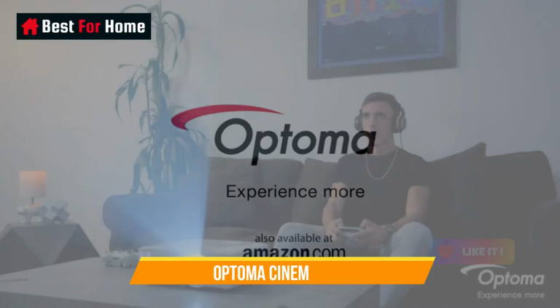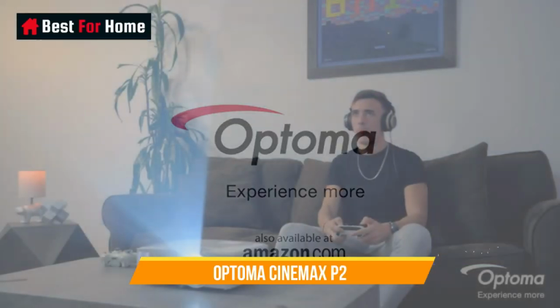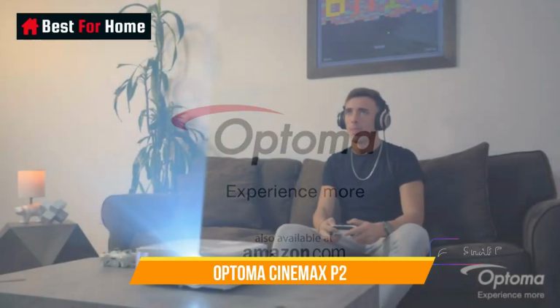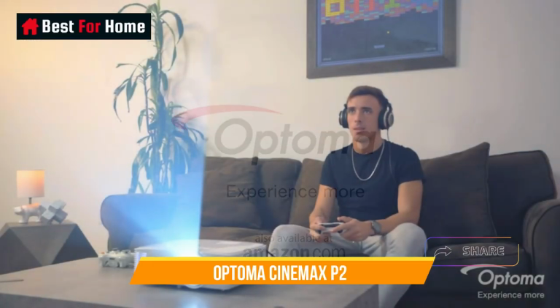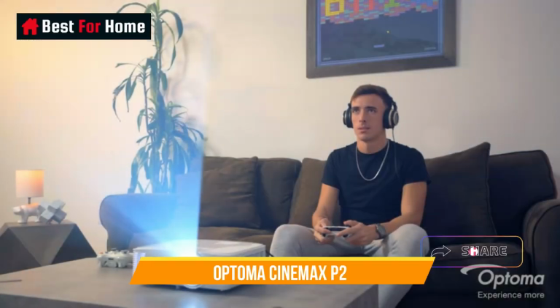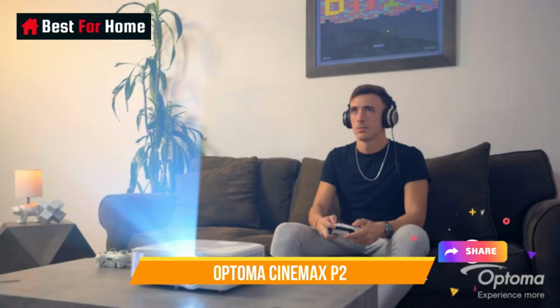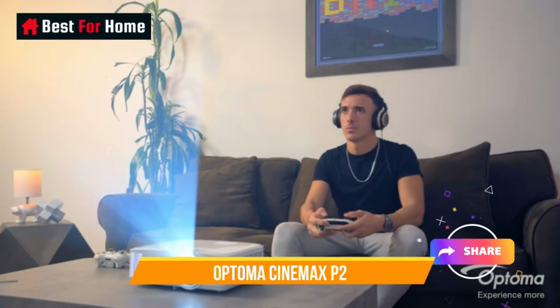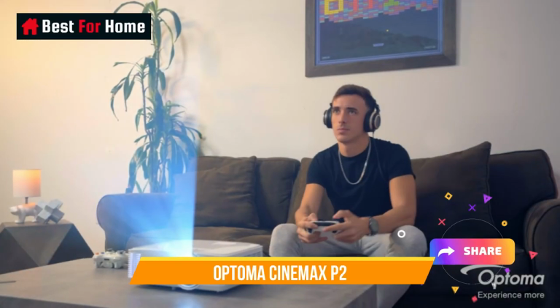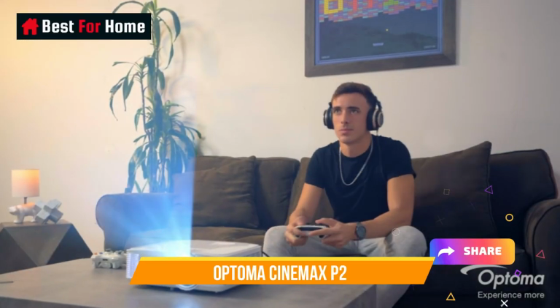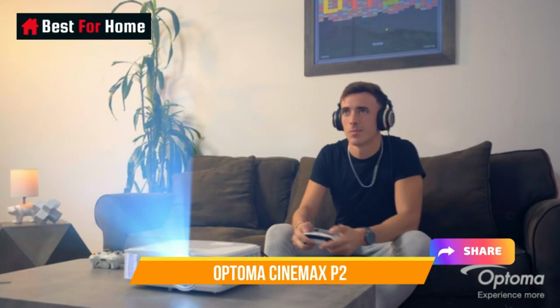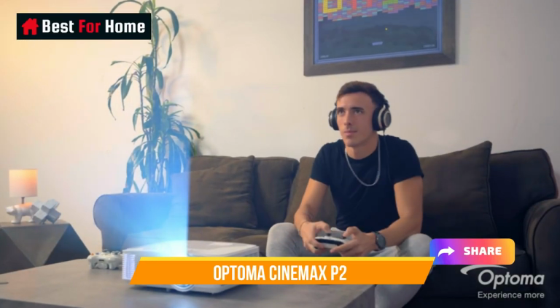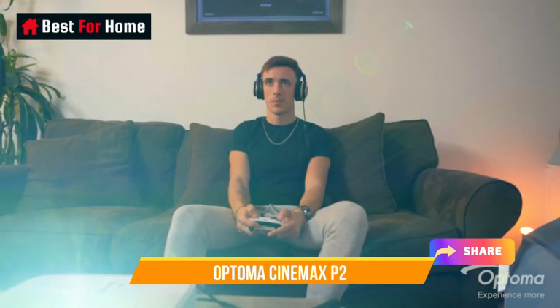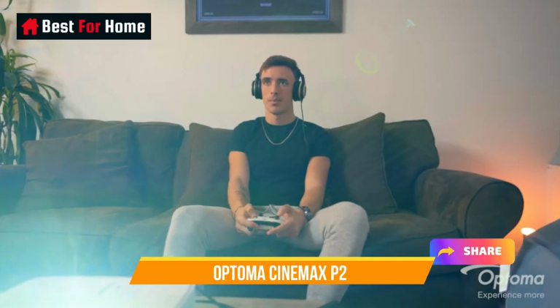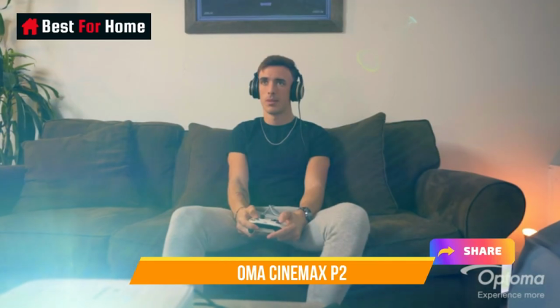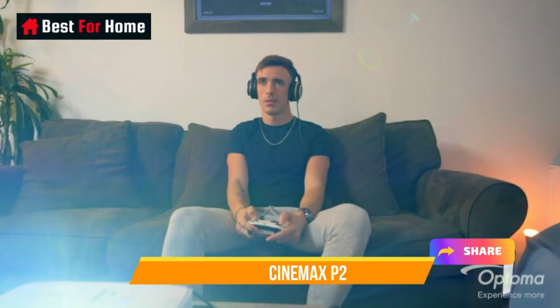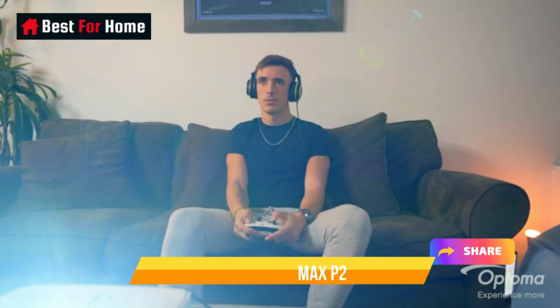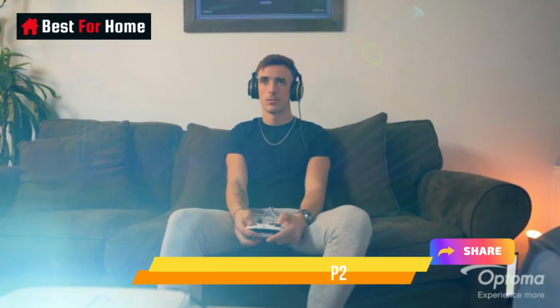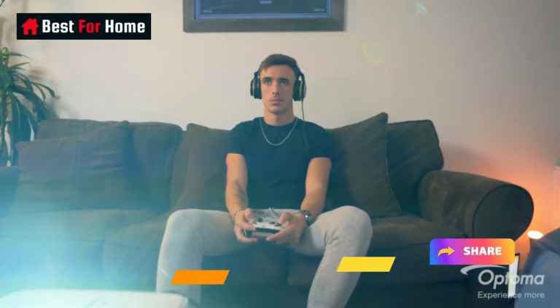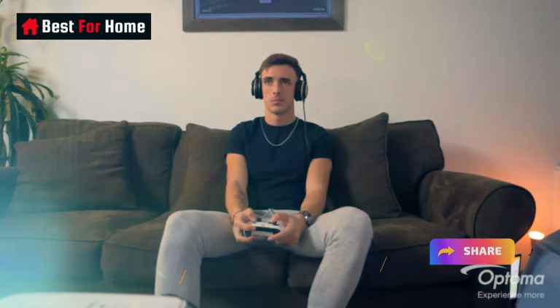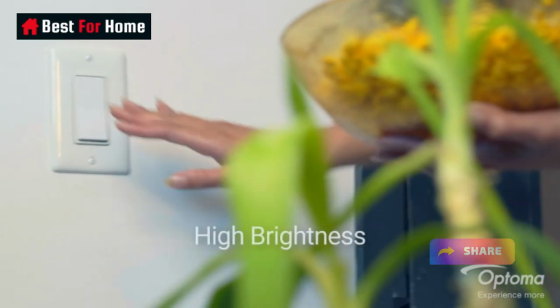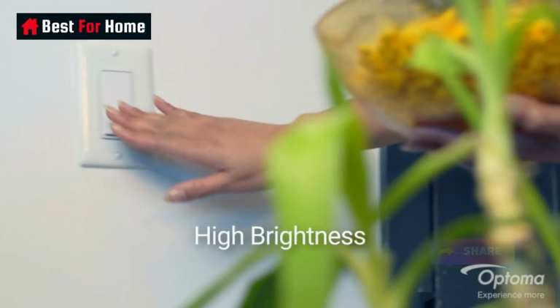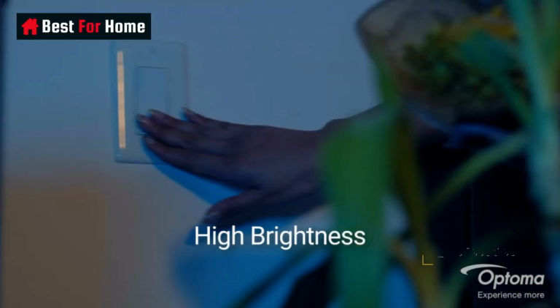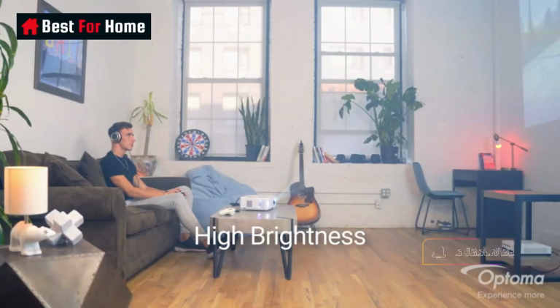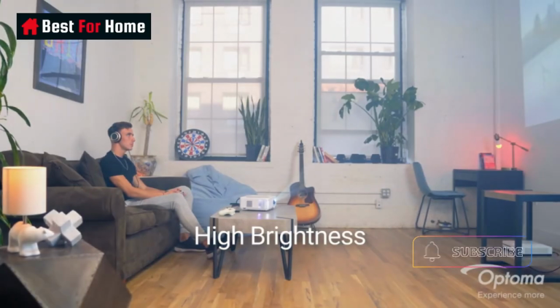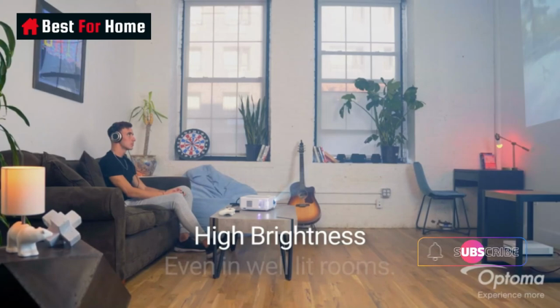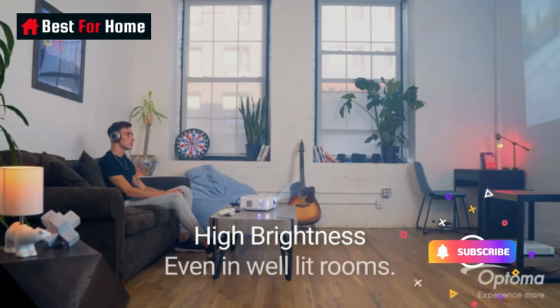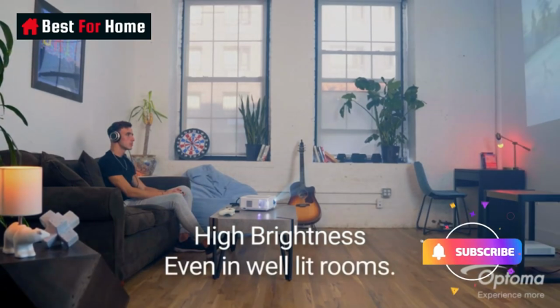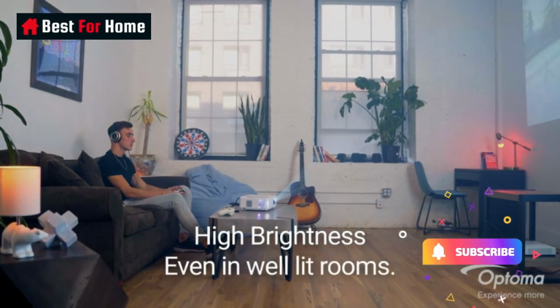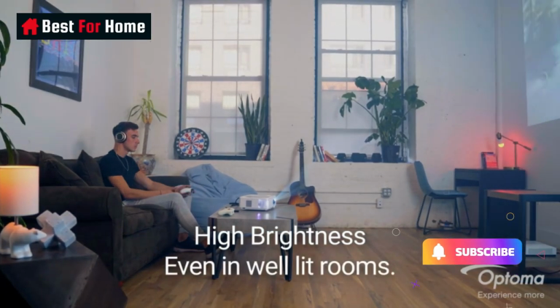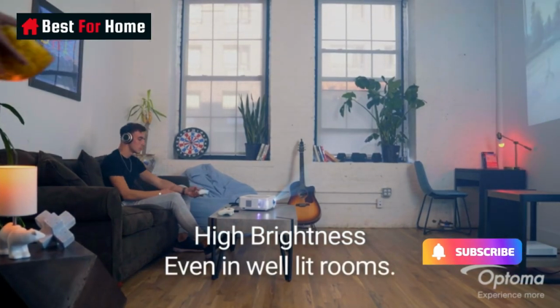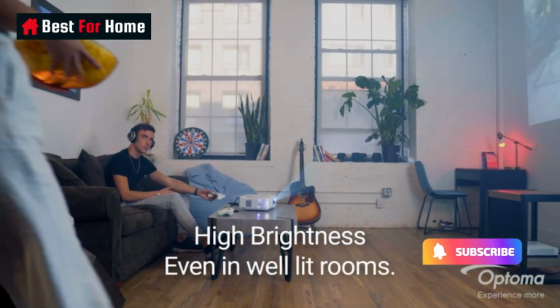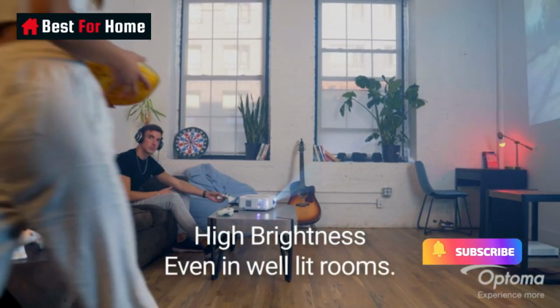On the downside, it does offer apps but they're not as good as you'll find on Google's Chromecast.